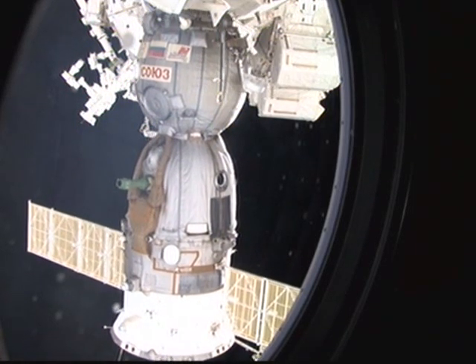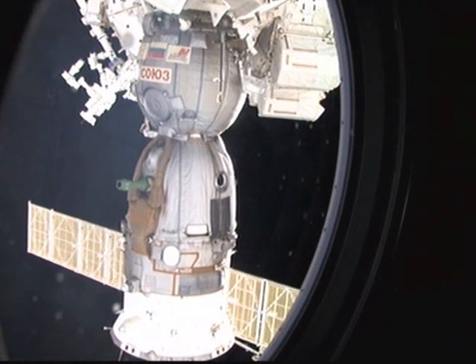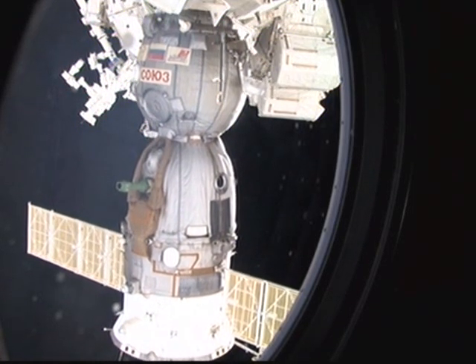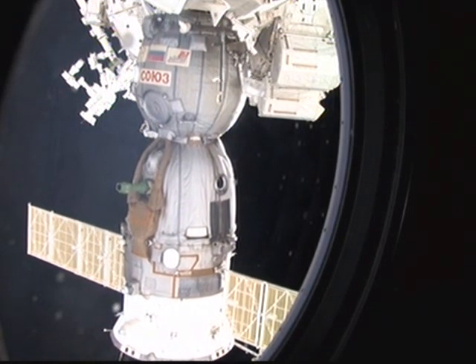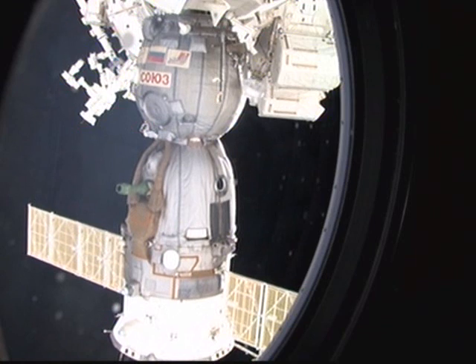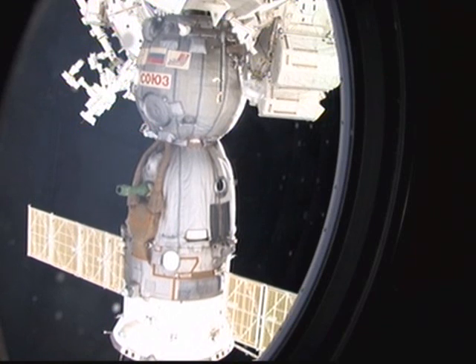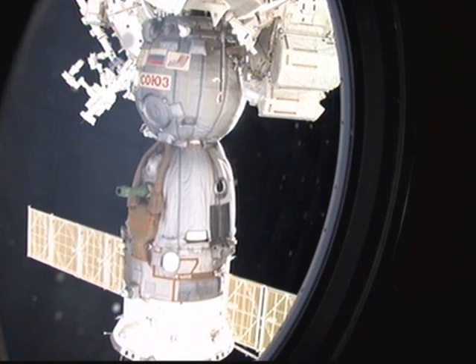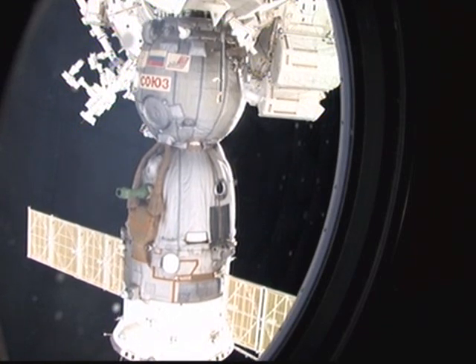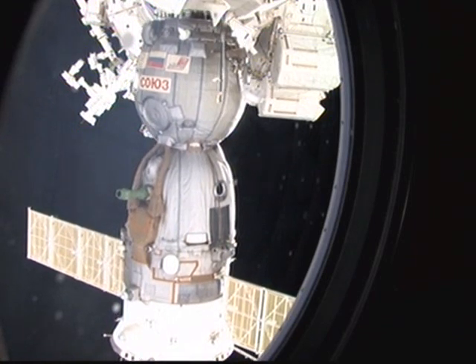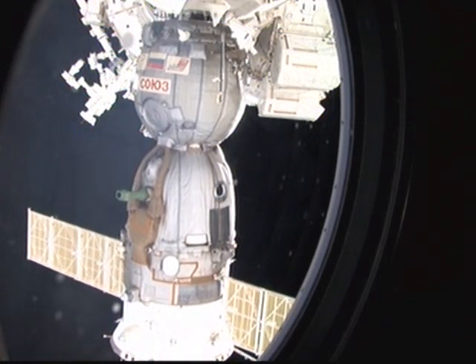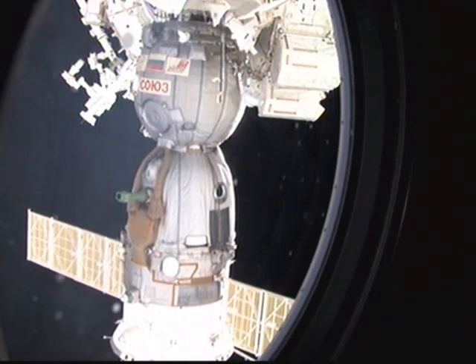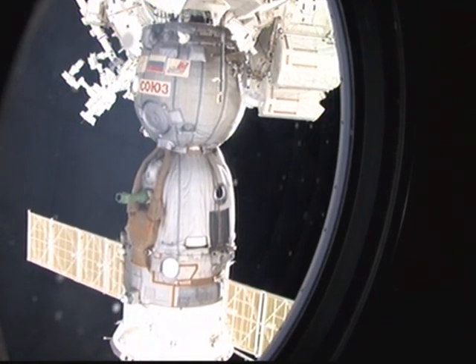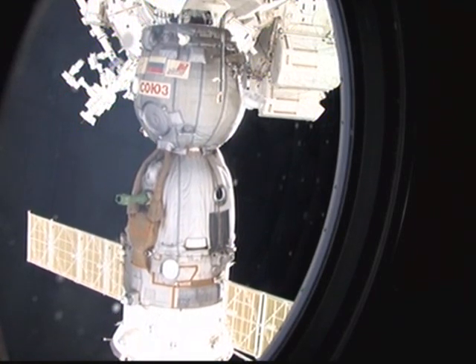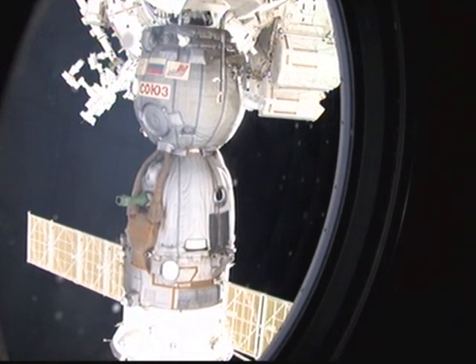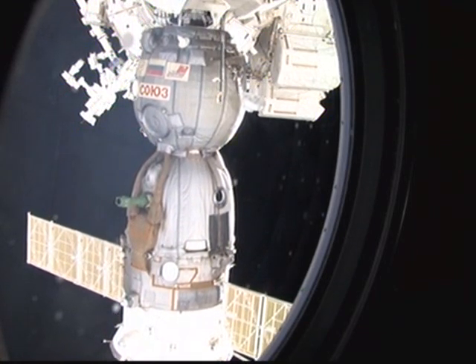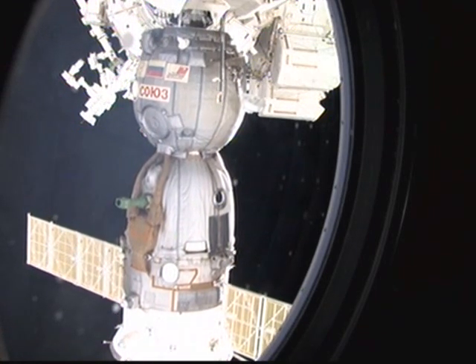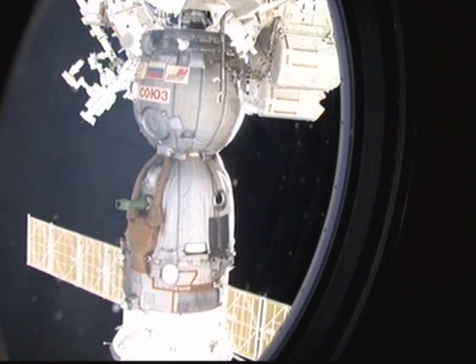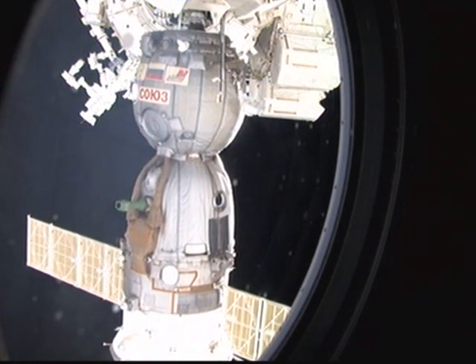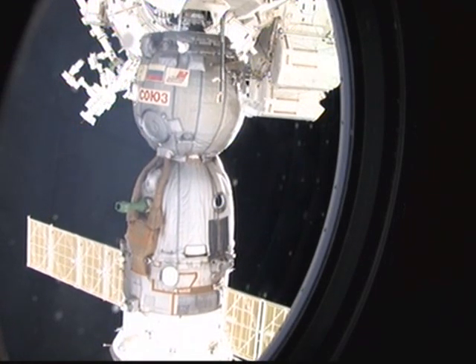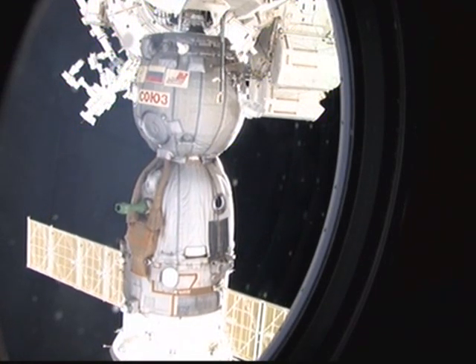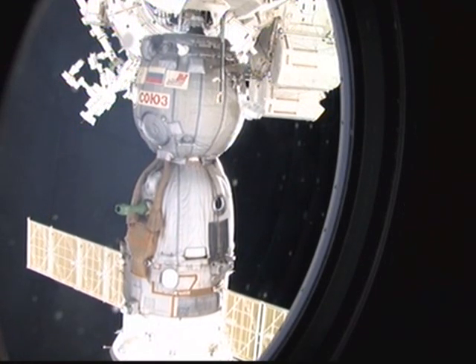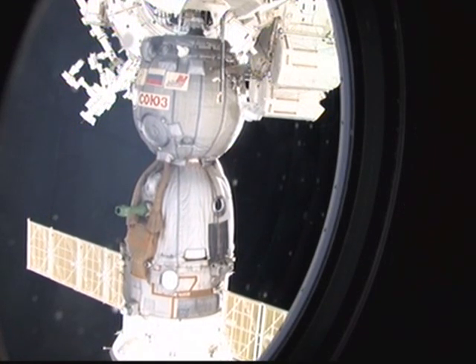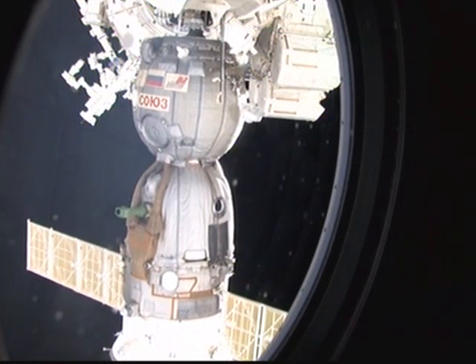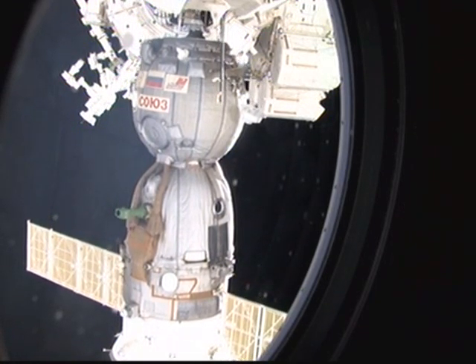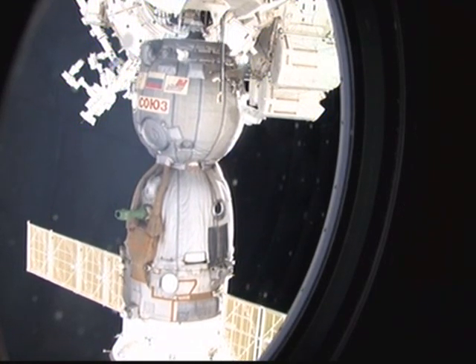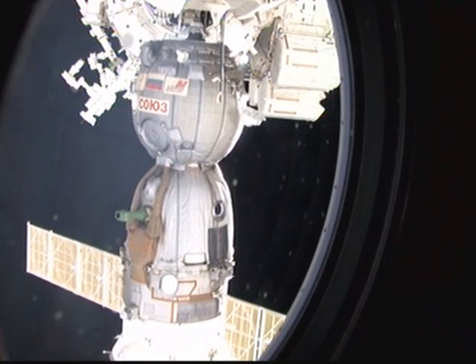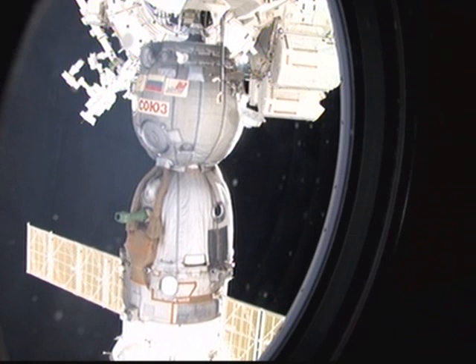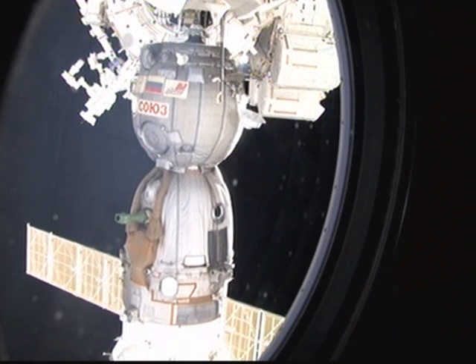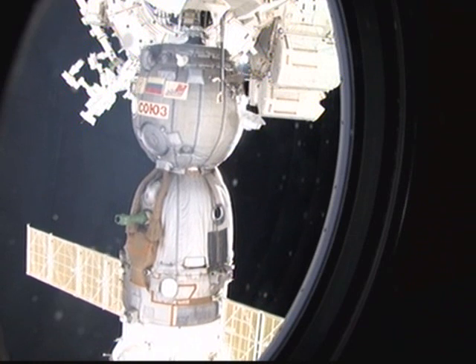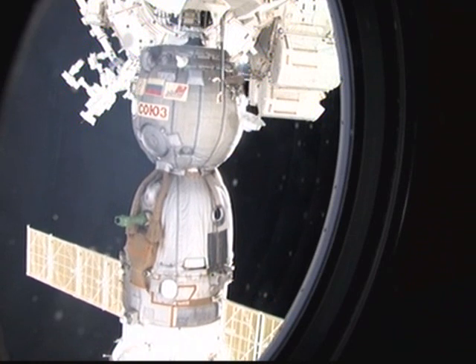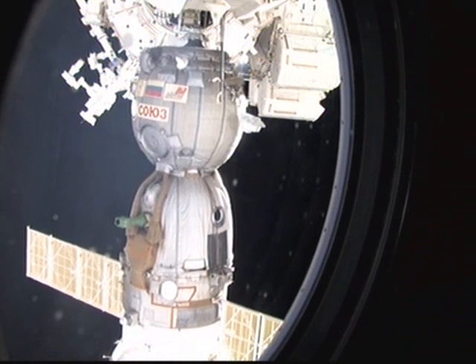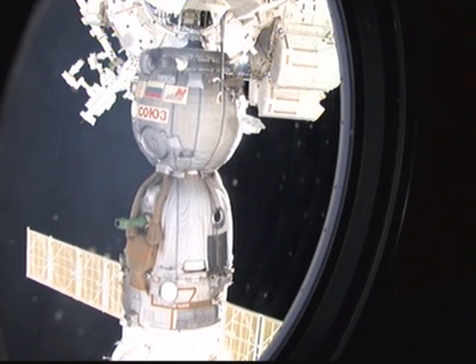And here we see, in this recorded footage, the separation of the Soyuz from the International Space Station.